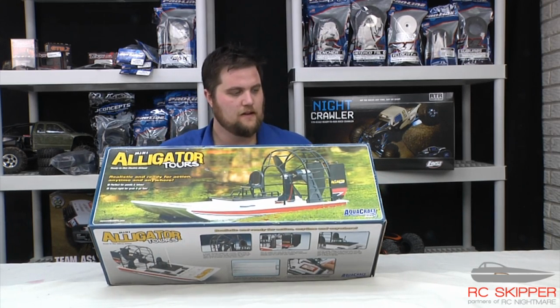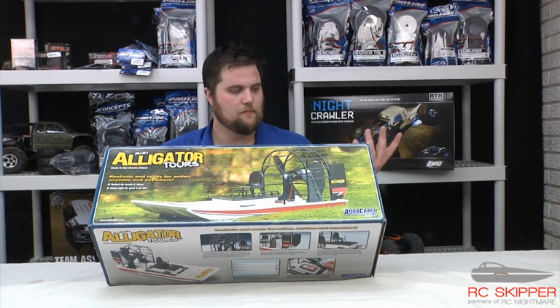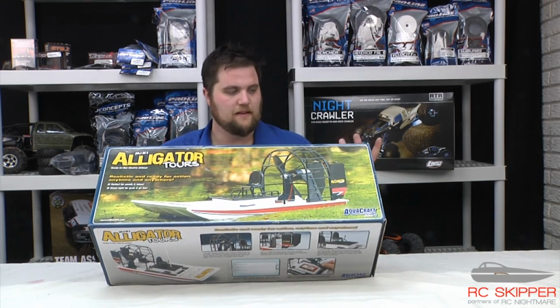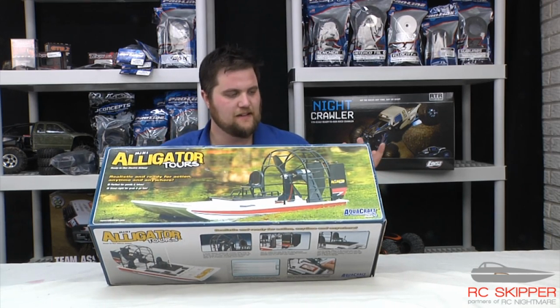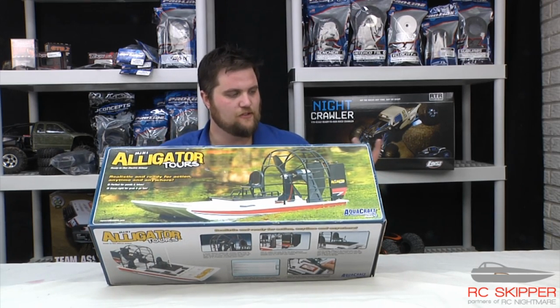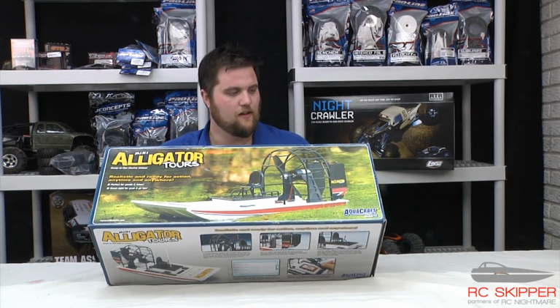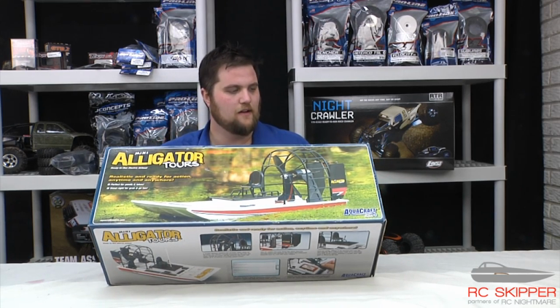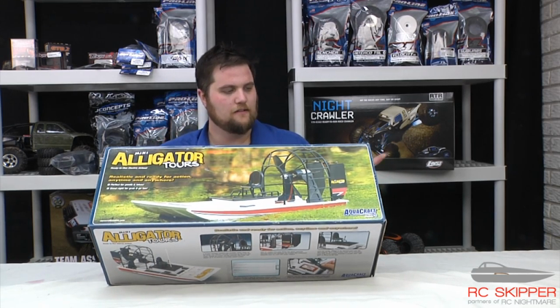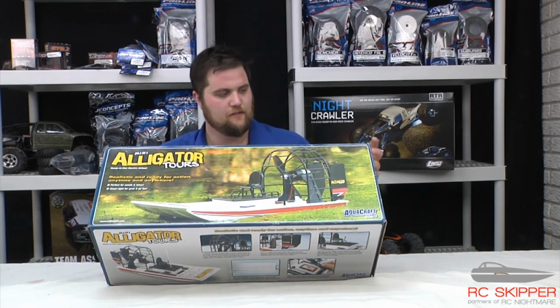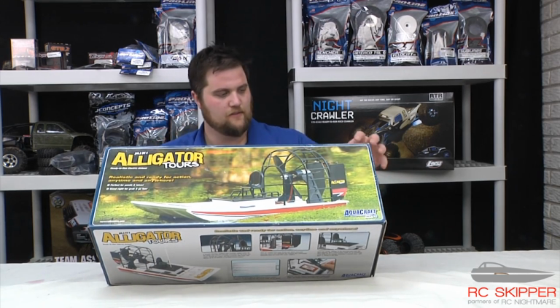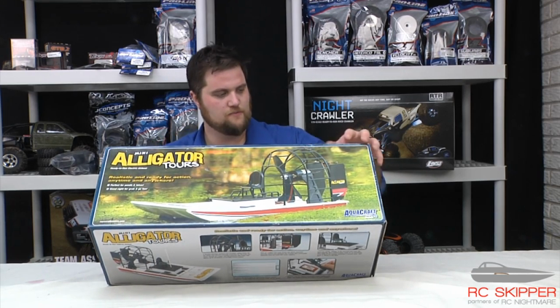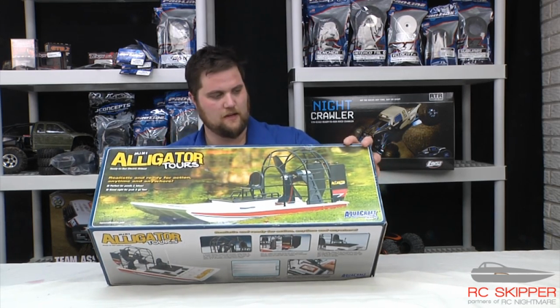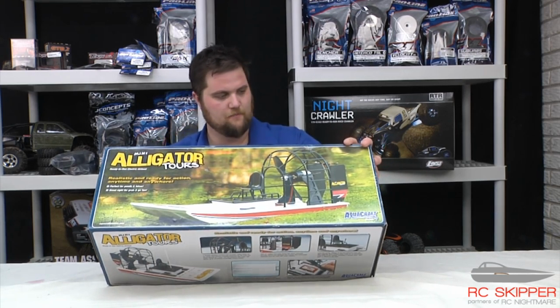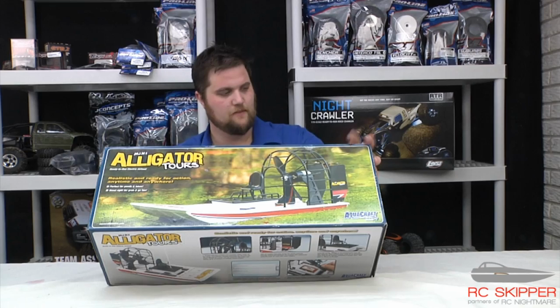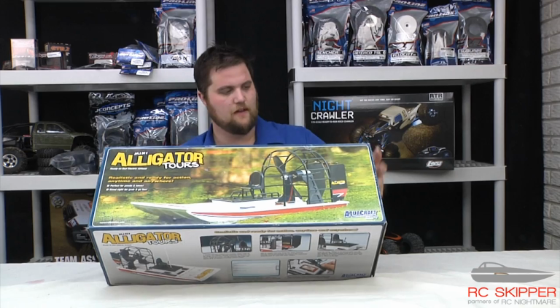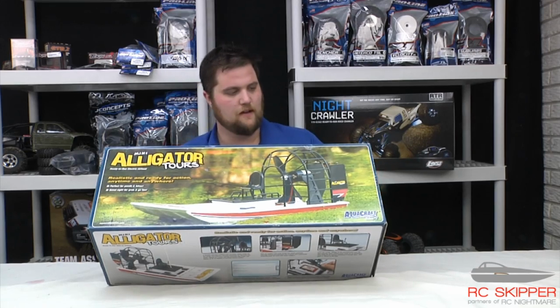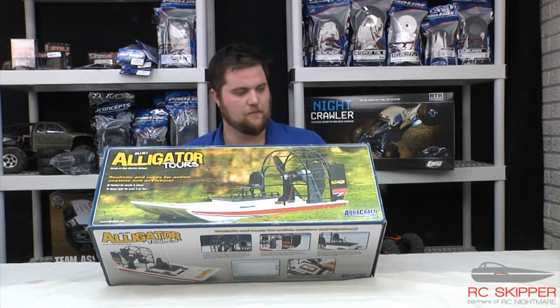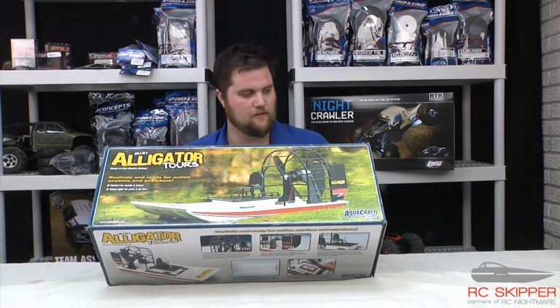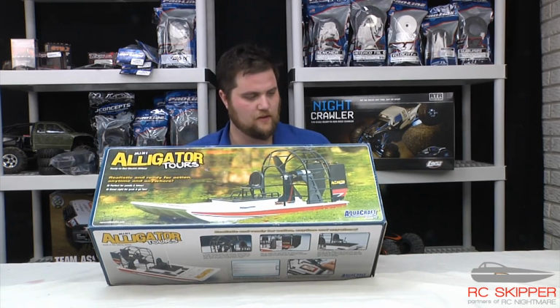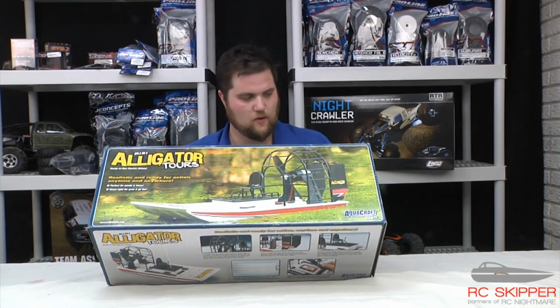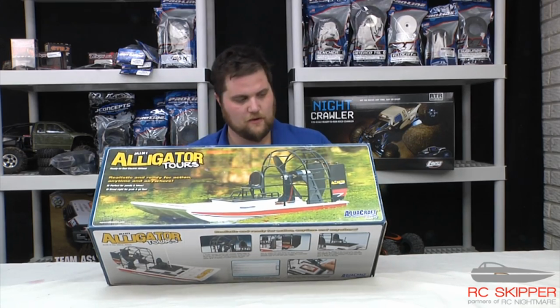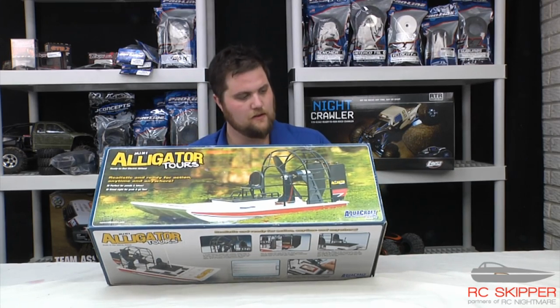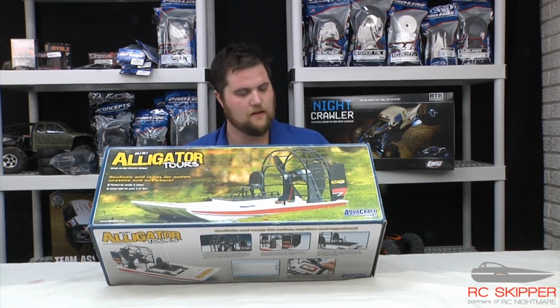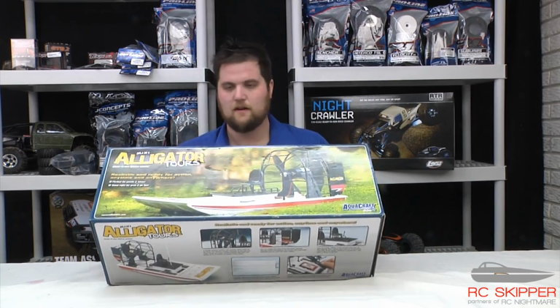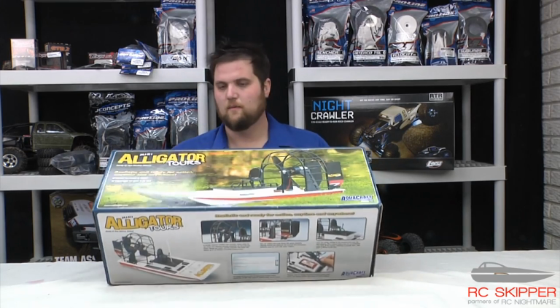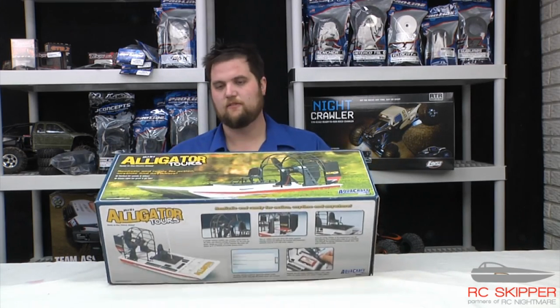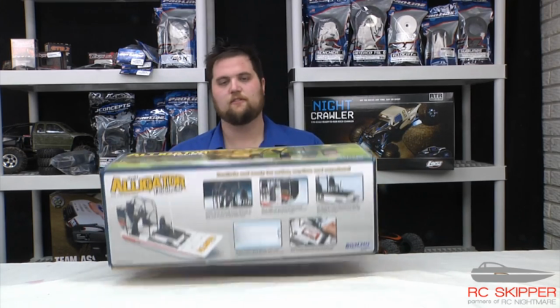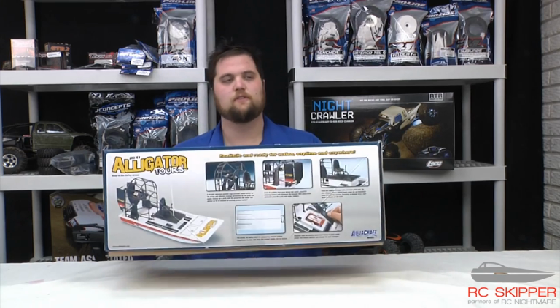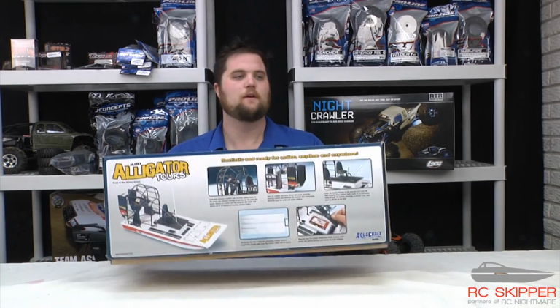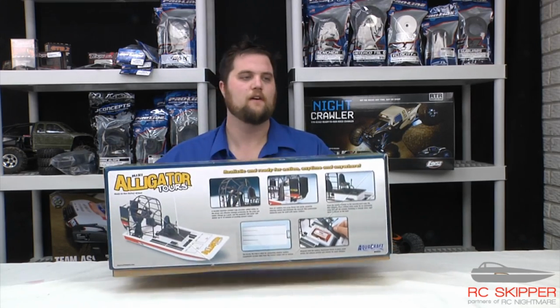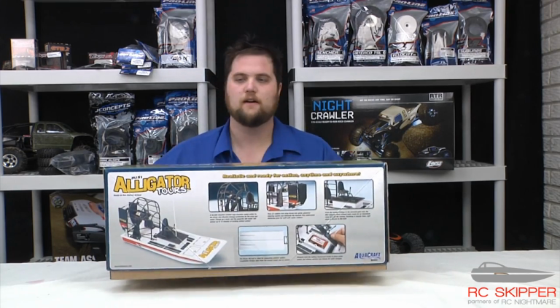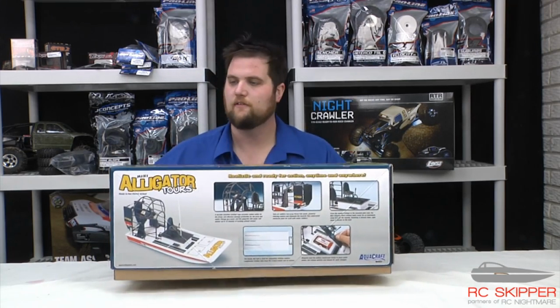It's about 18 inches long, 7-inch beam, height is about 7 and a quarter, weighs just under 25 ounces.